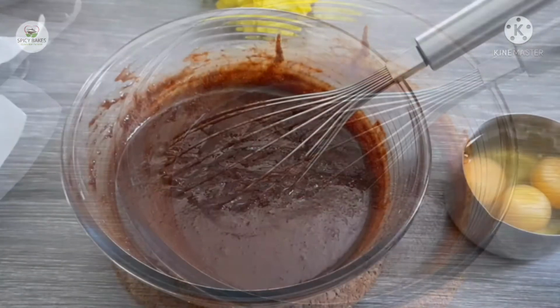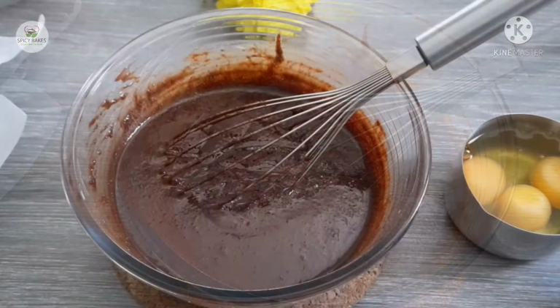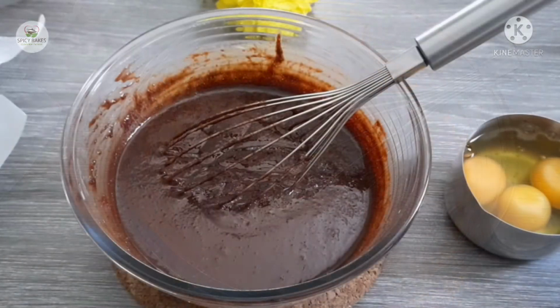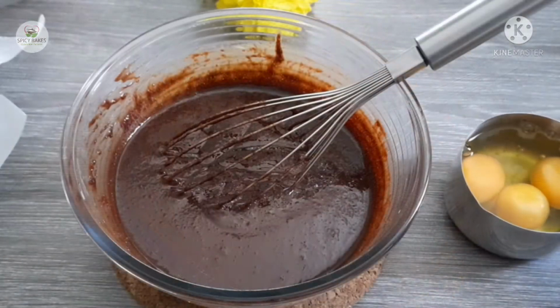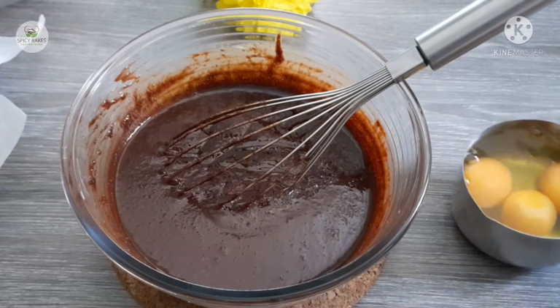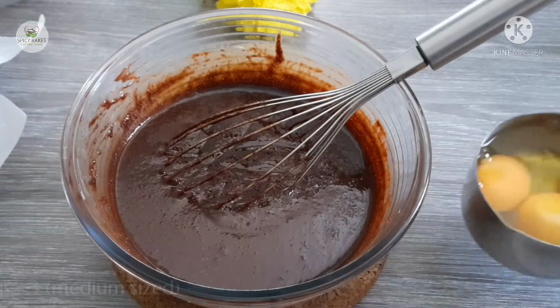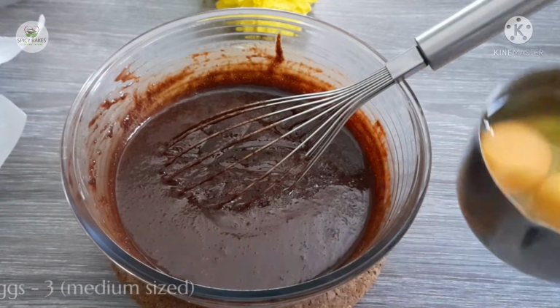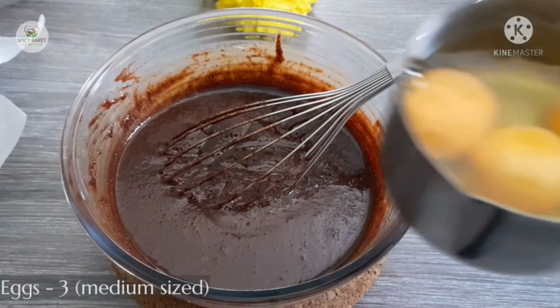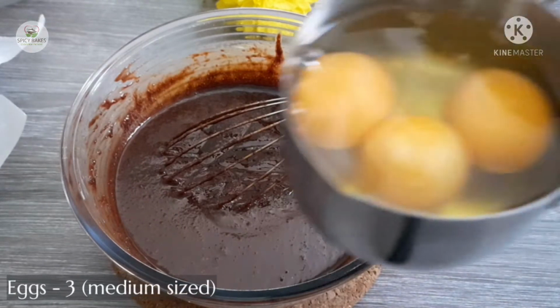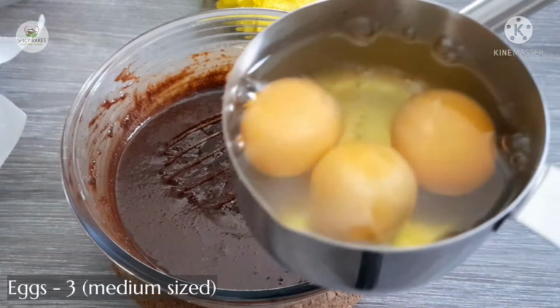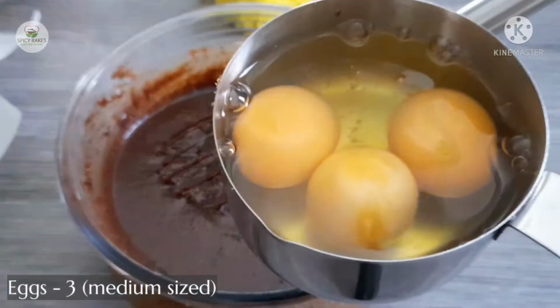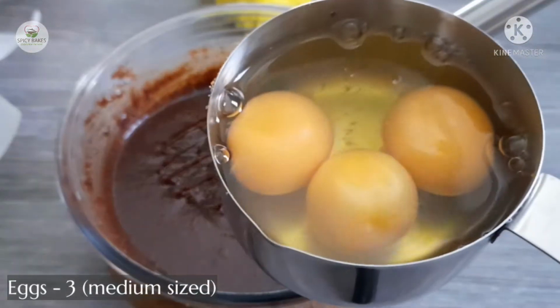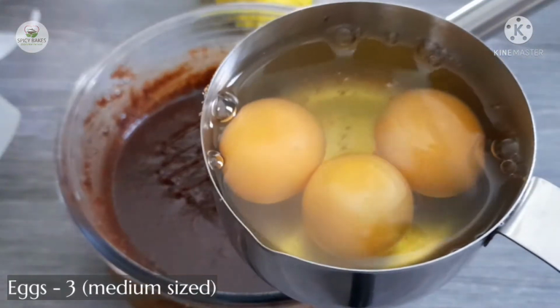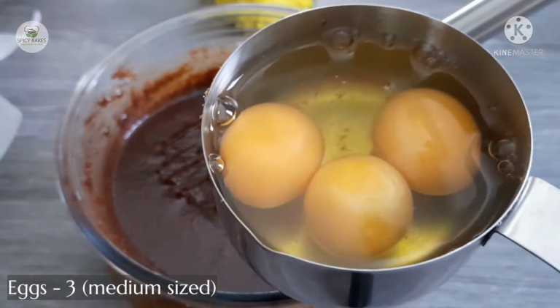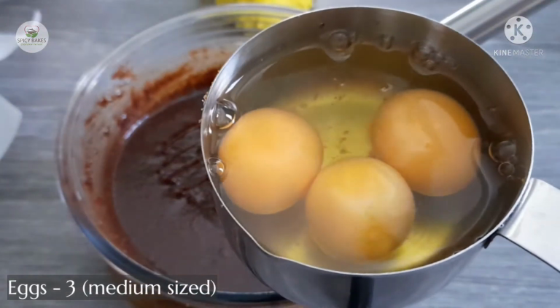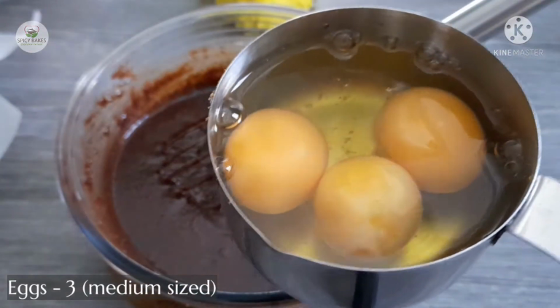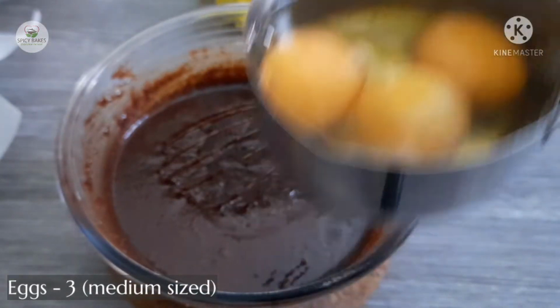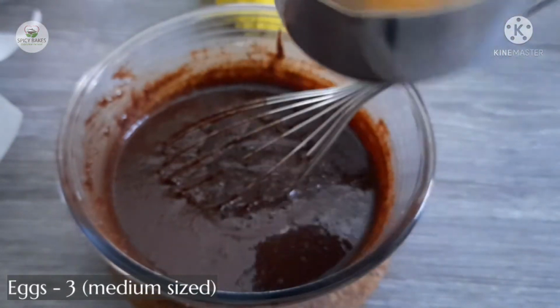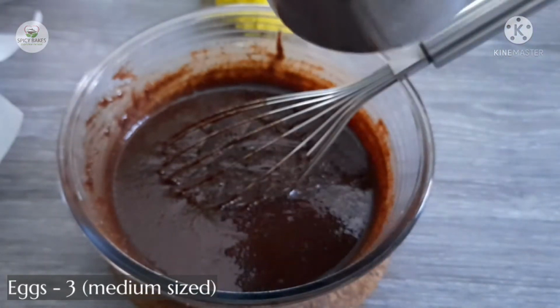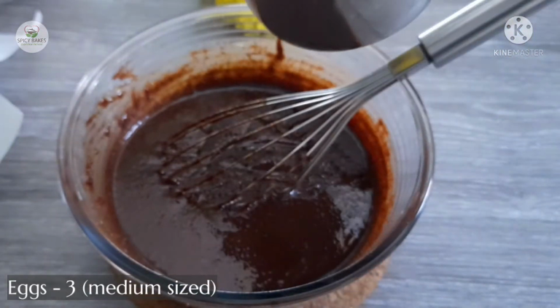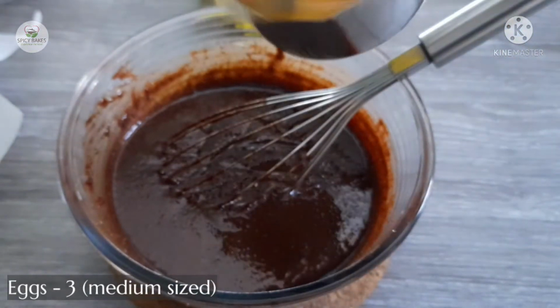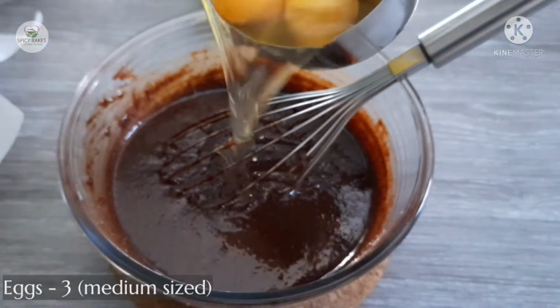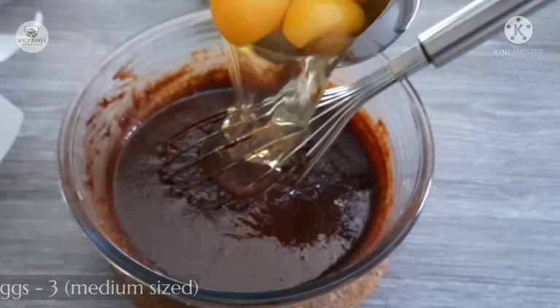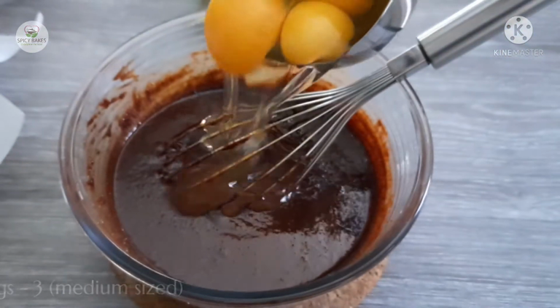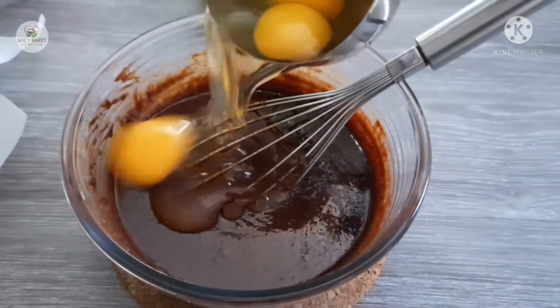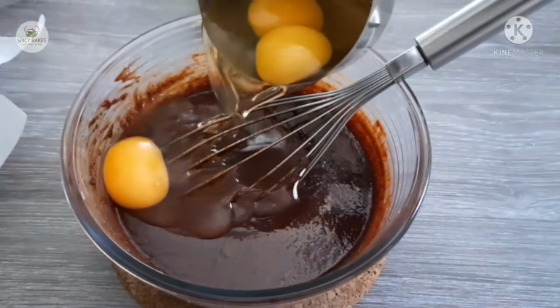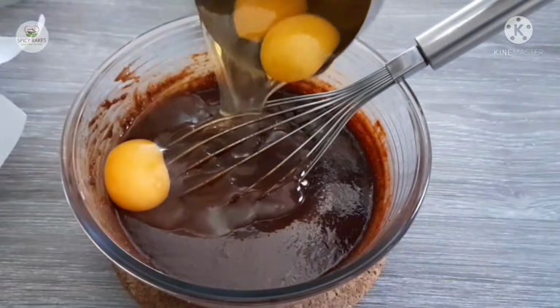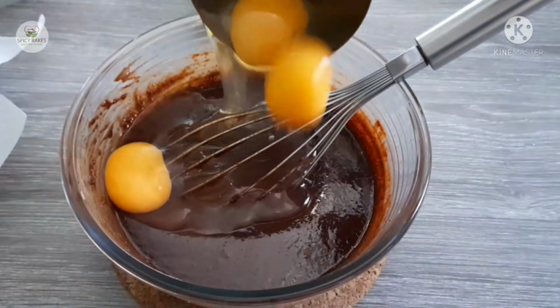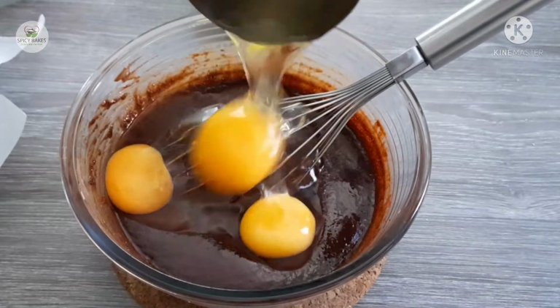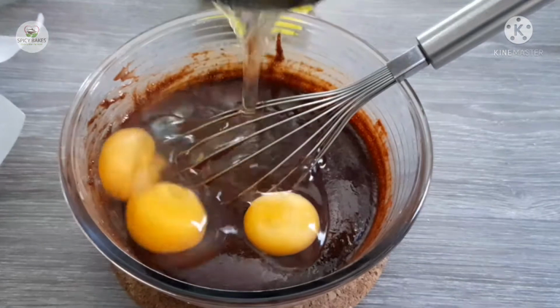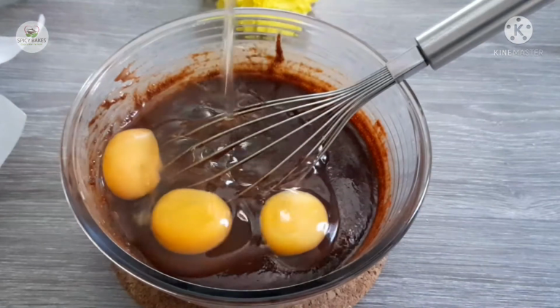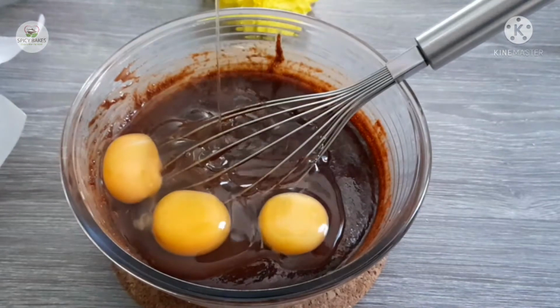Add 100g milk chocolate. Add 3 medium-size eggs at room temperature.